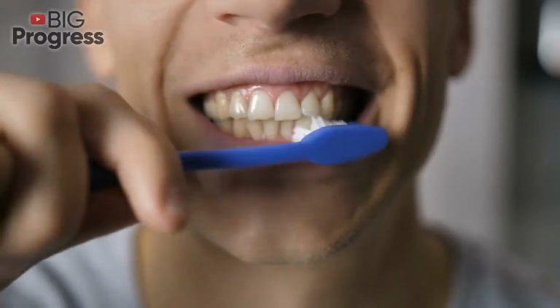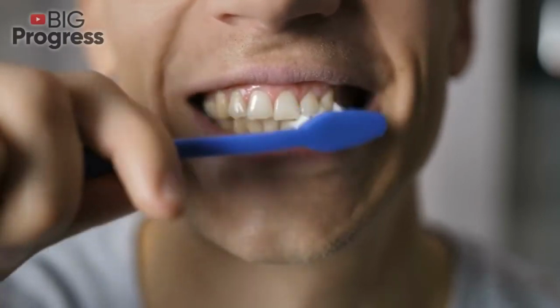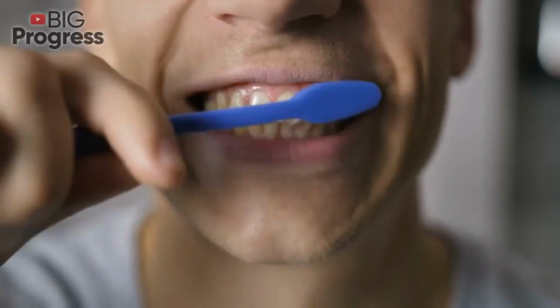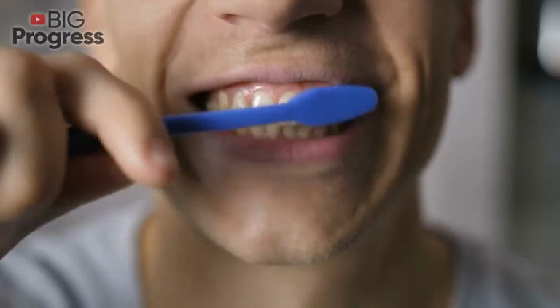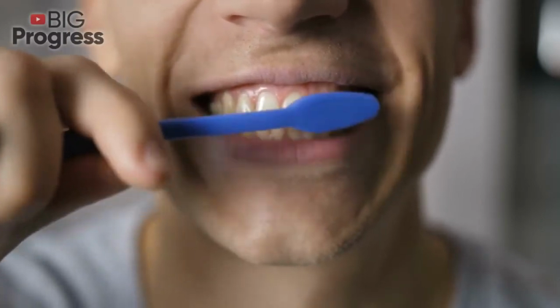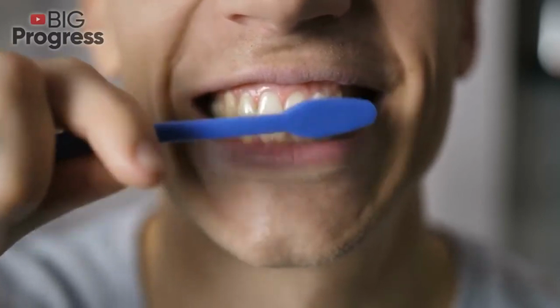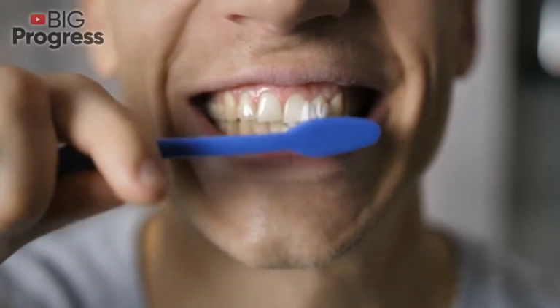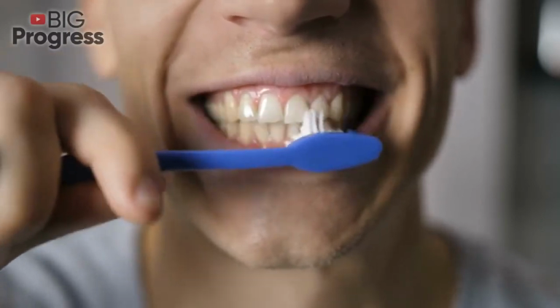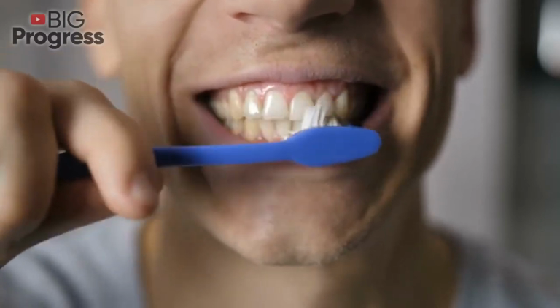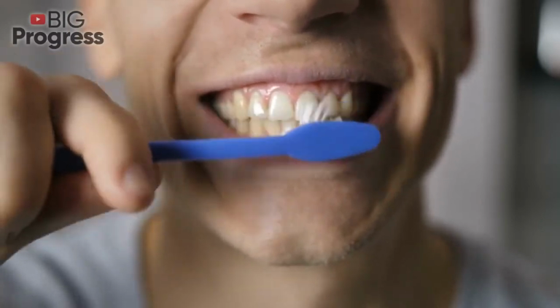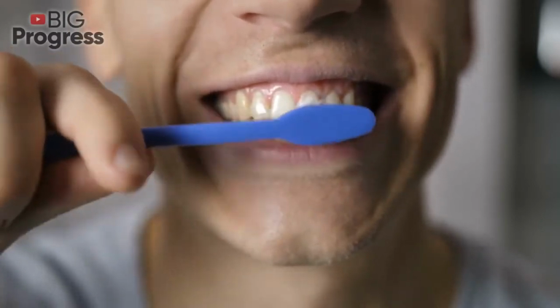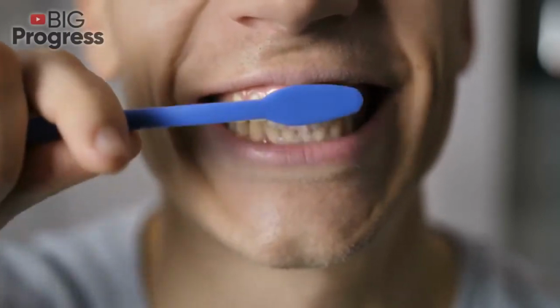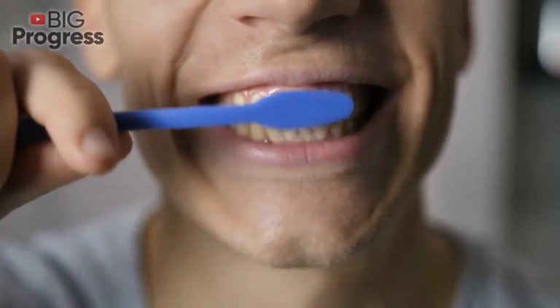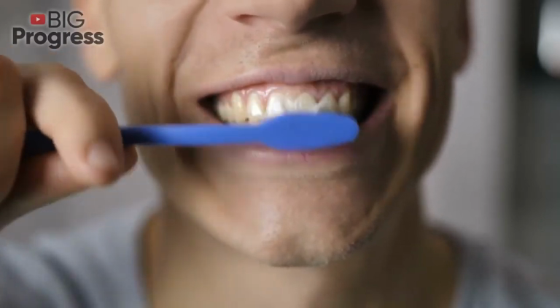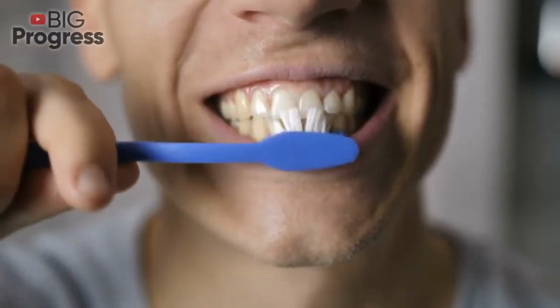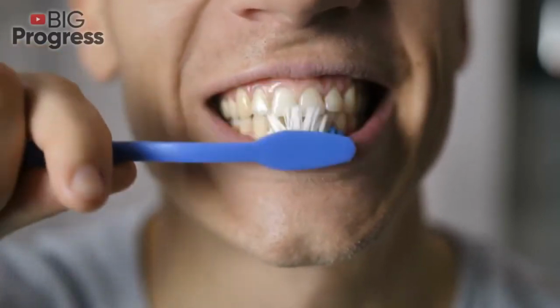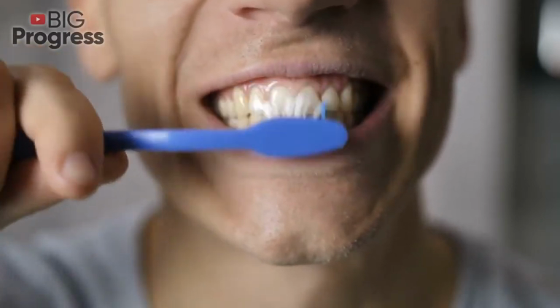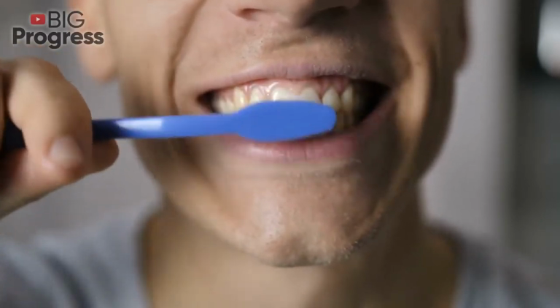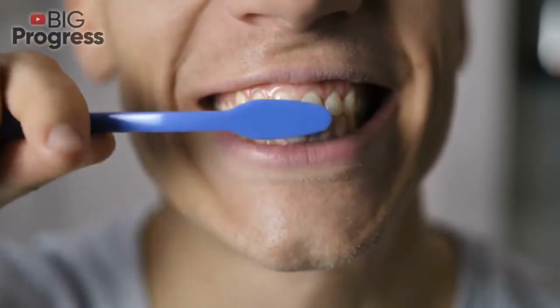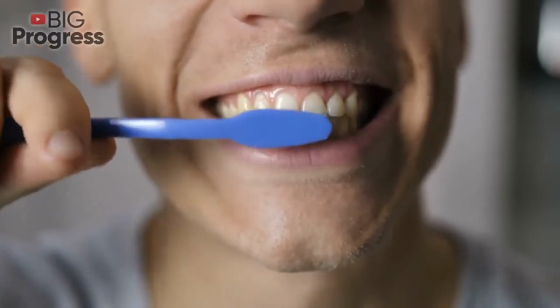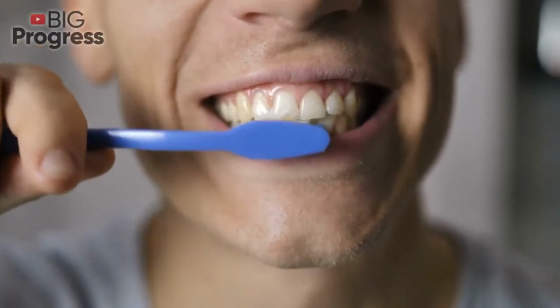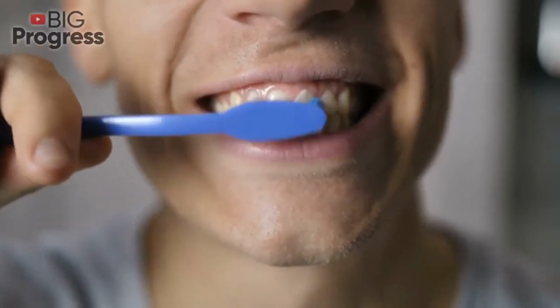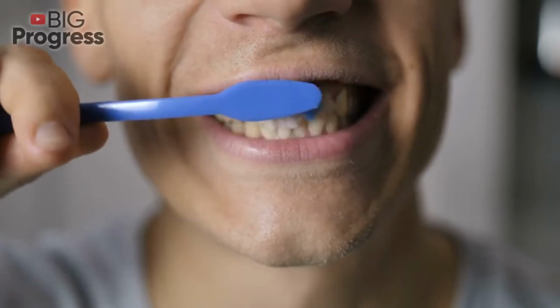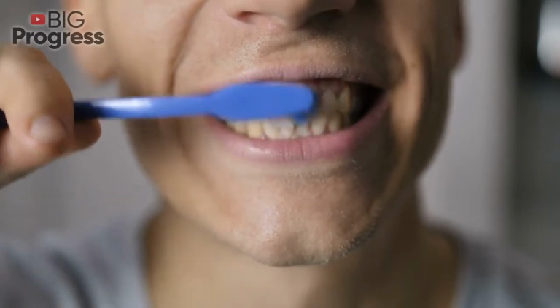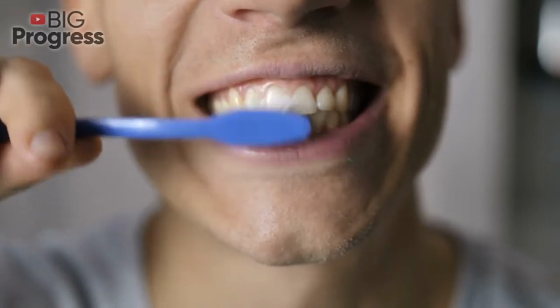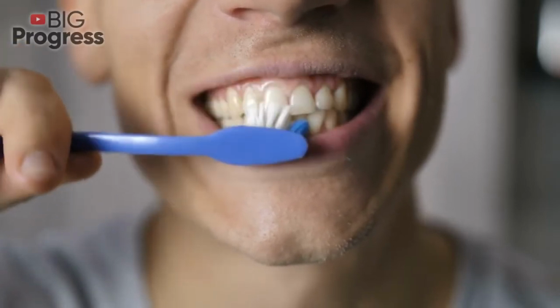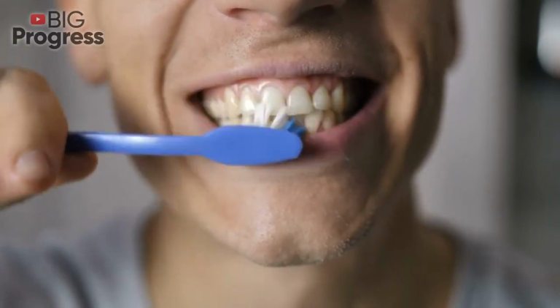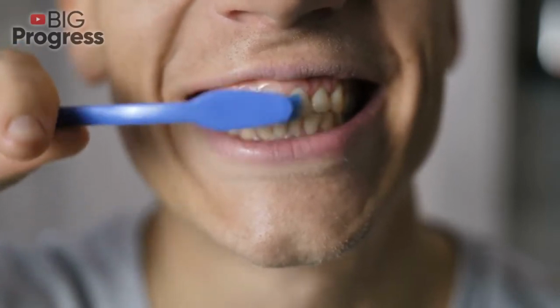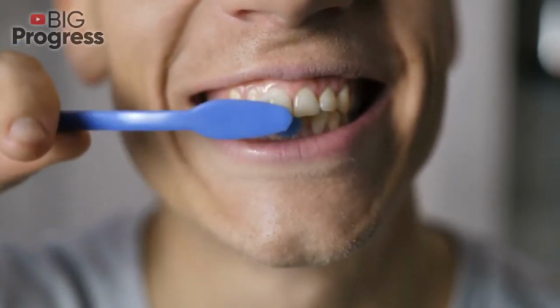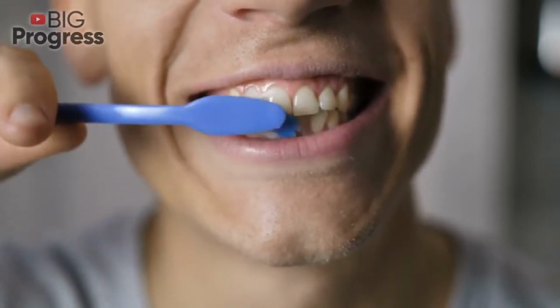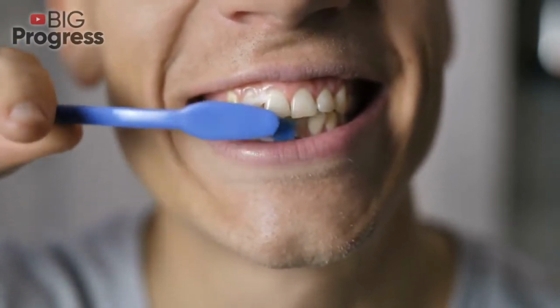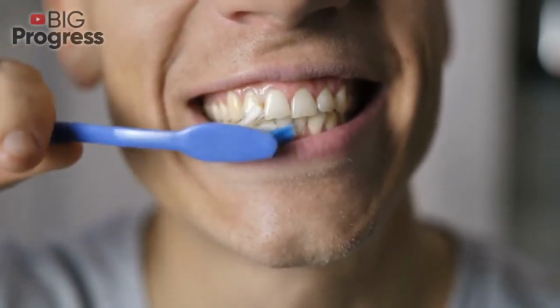Black tea. It contains fluoride, which can inhibit the growth of bacteria that cause tooth decay and plaque.